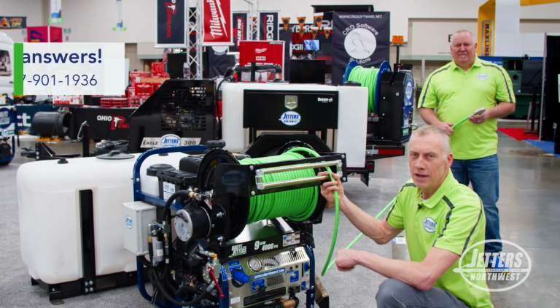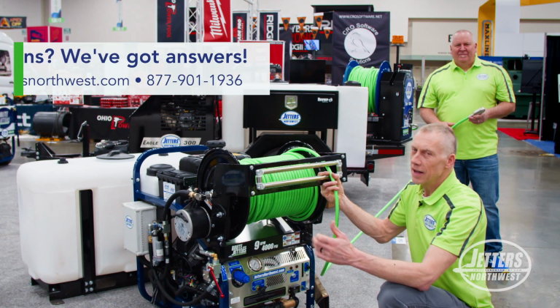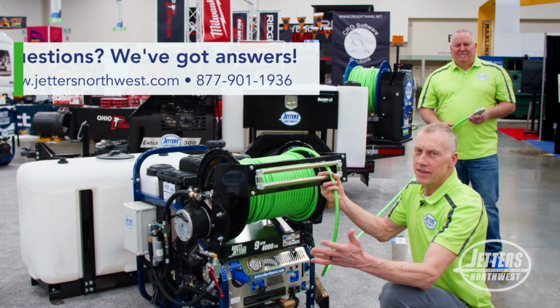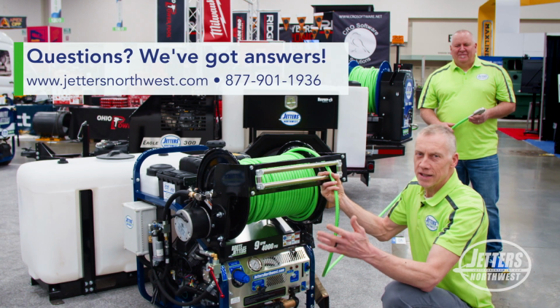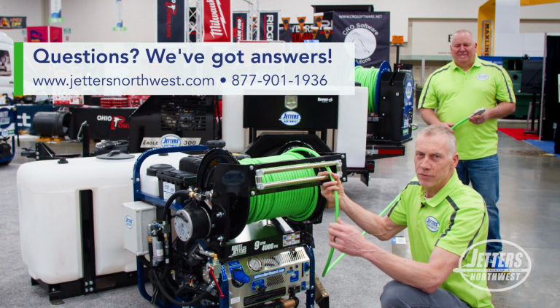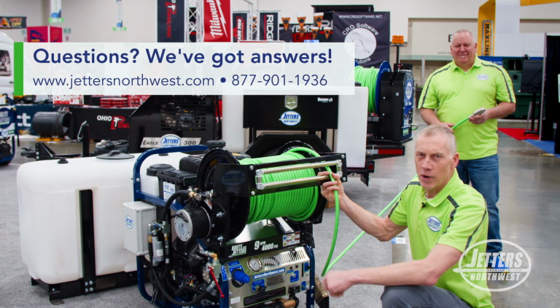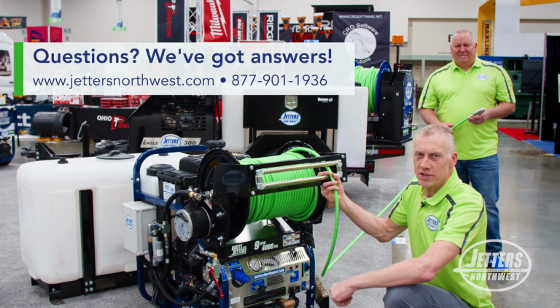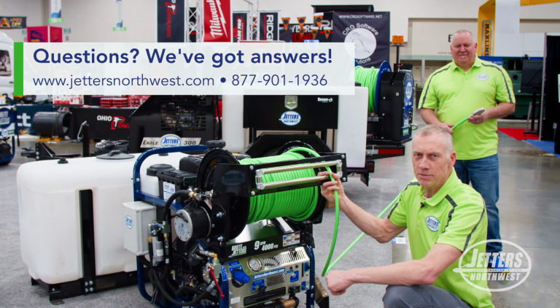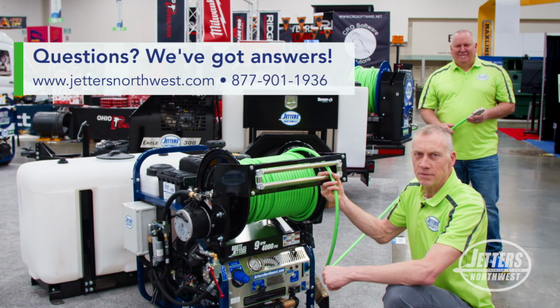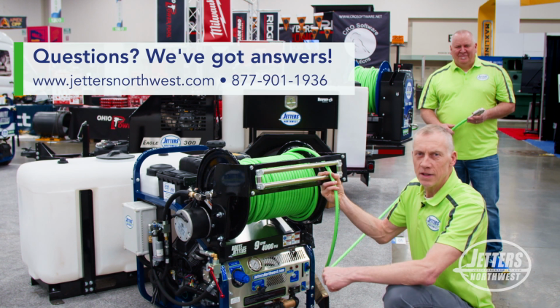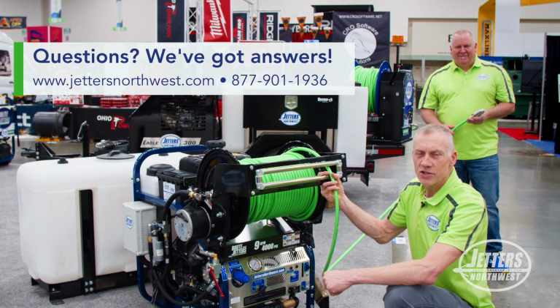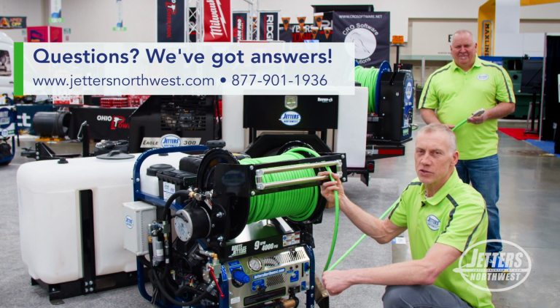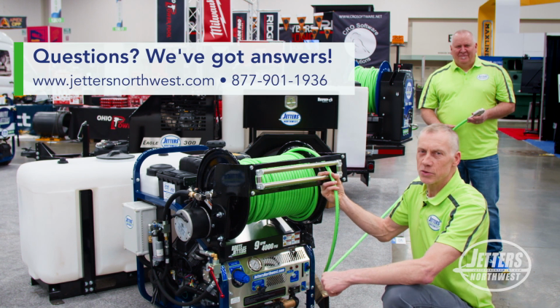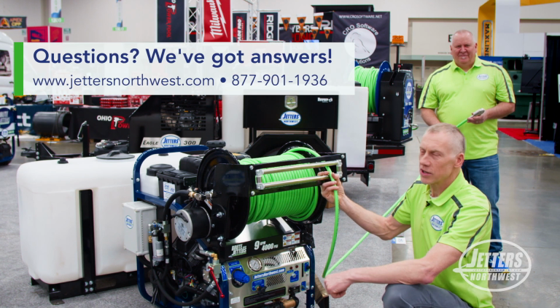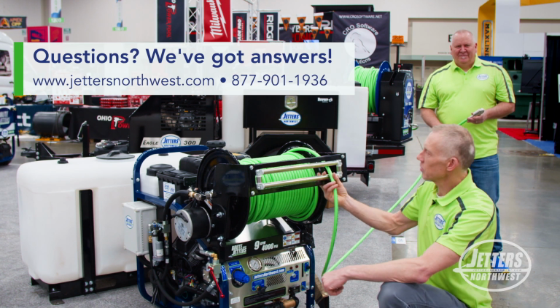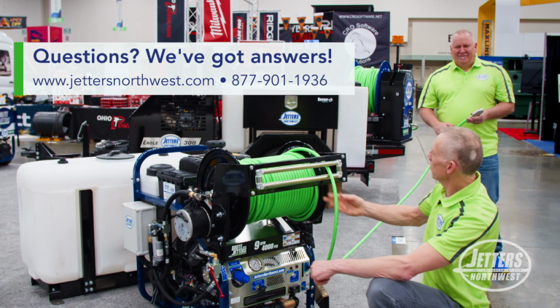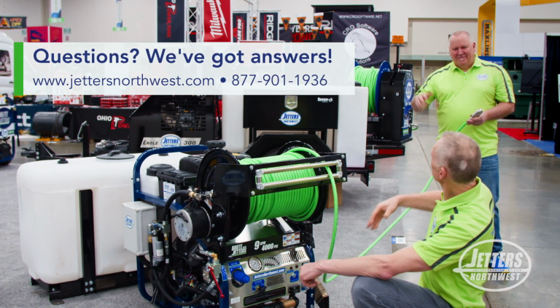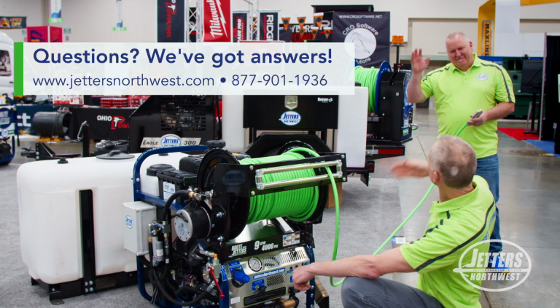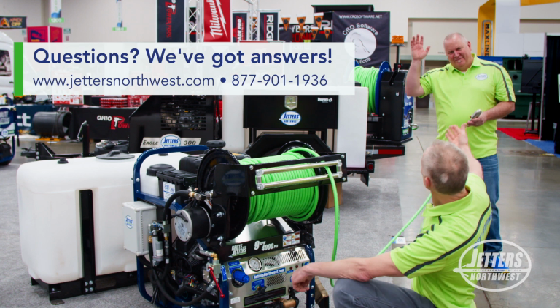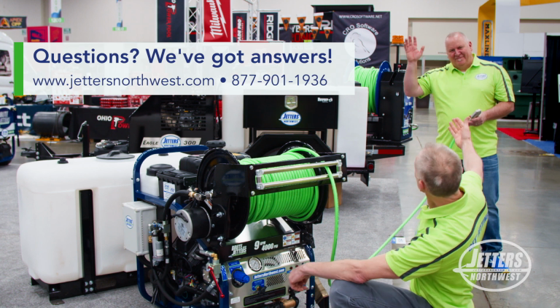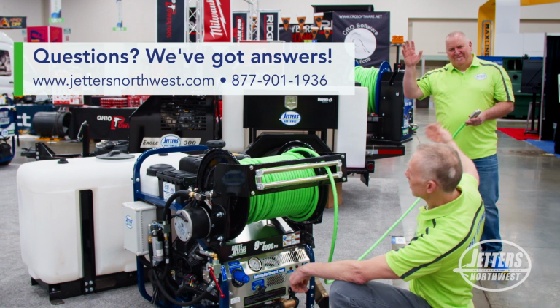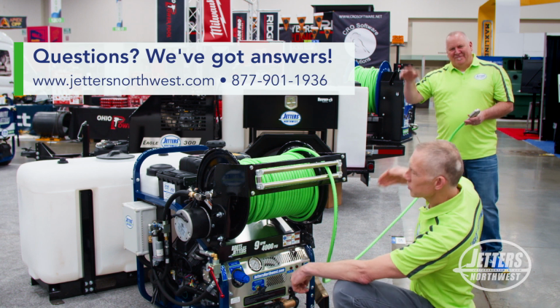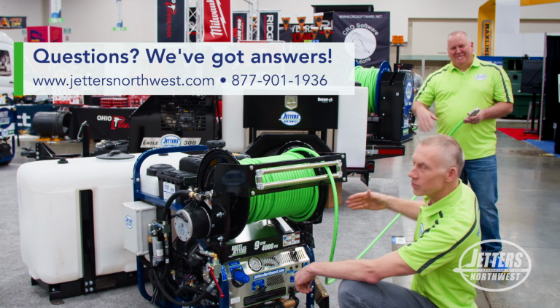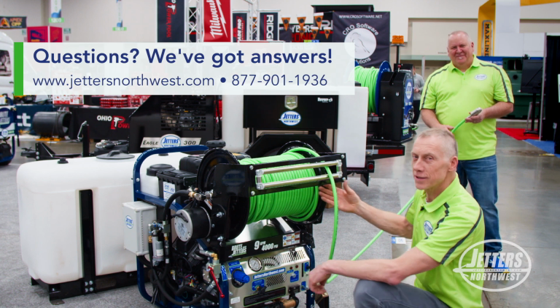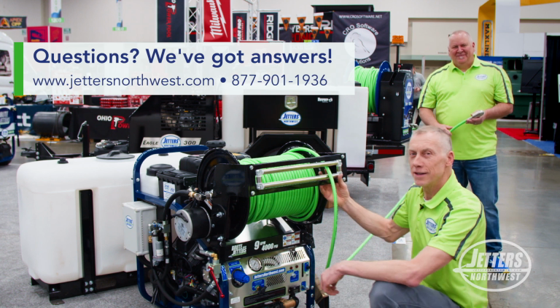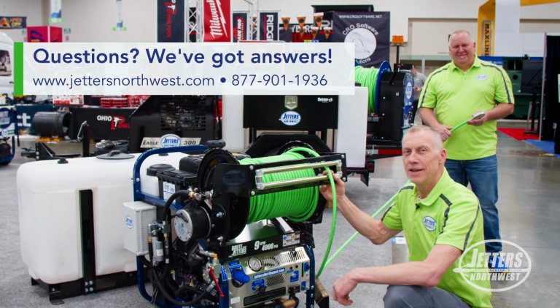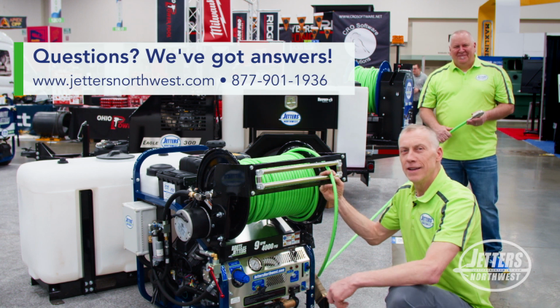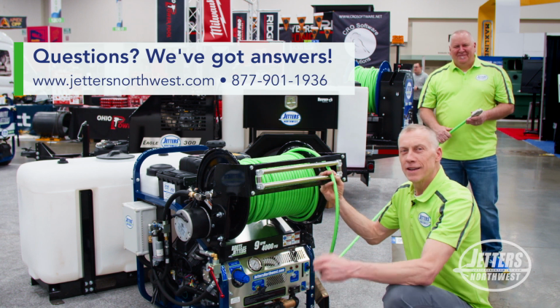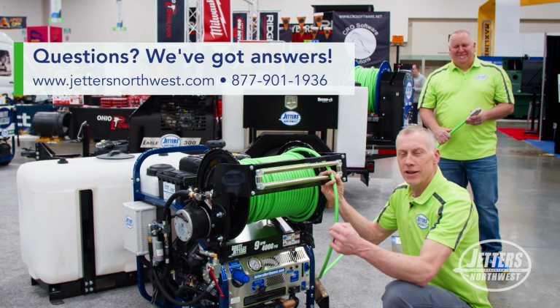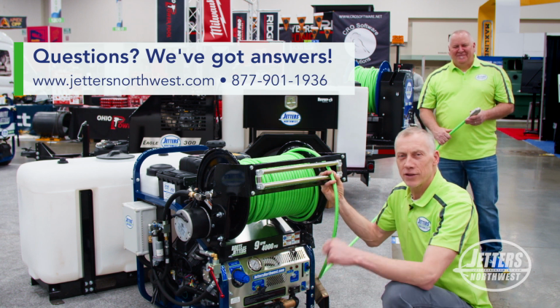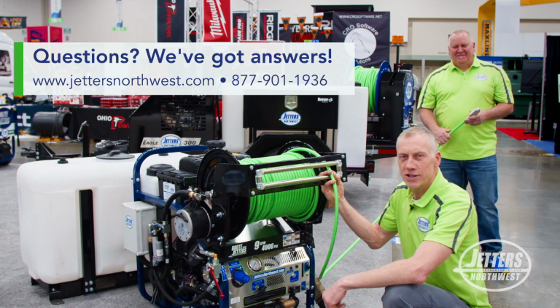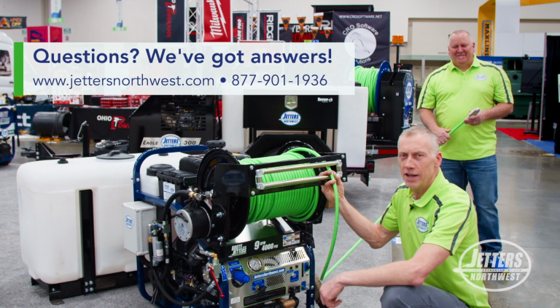Hey, thanks again for watching. Jonesy with Jettlers Northwest, Chris Jettlers Northwest — get out there and get jetting.